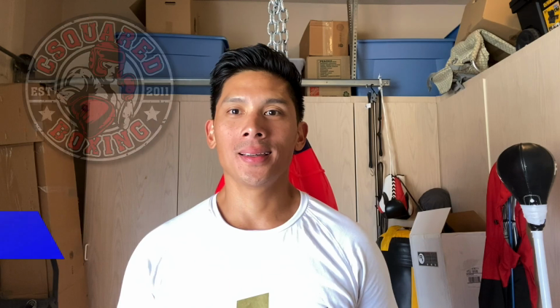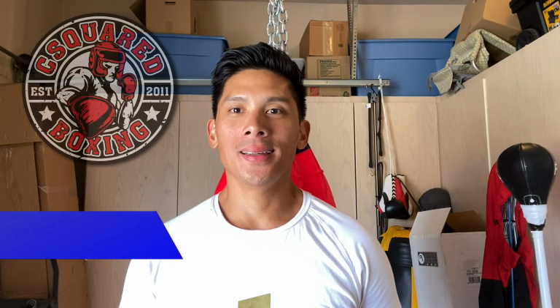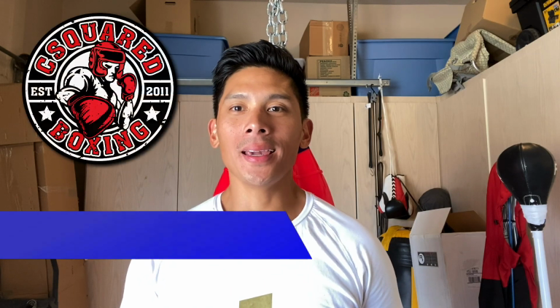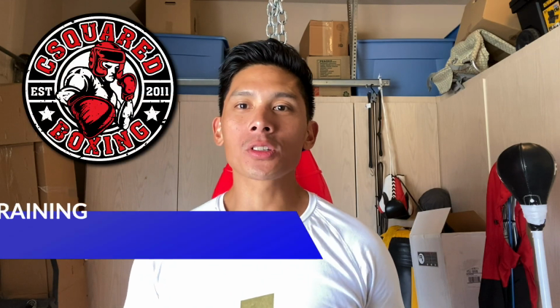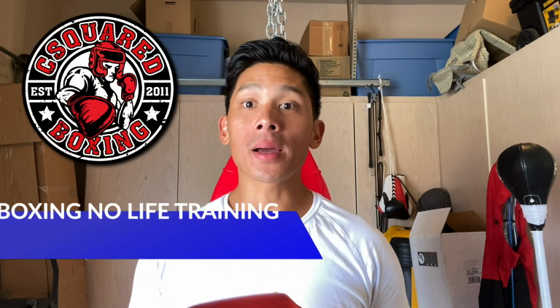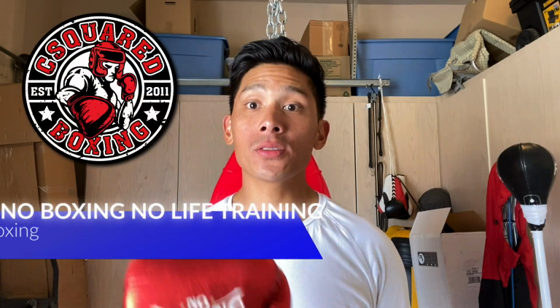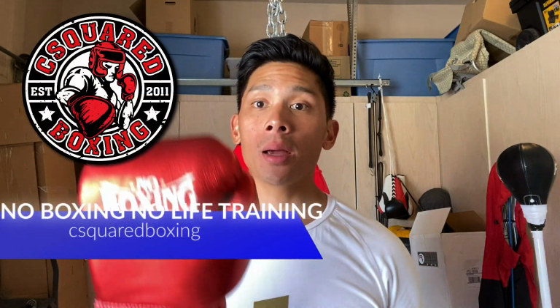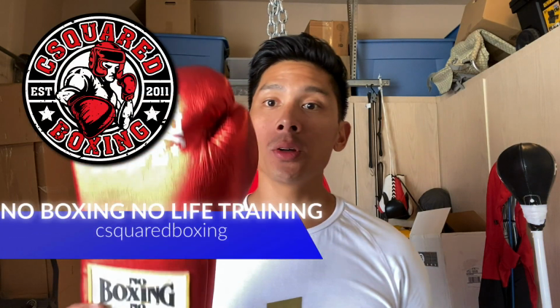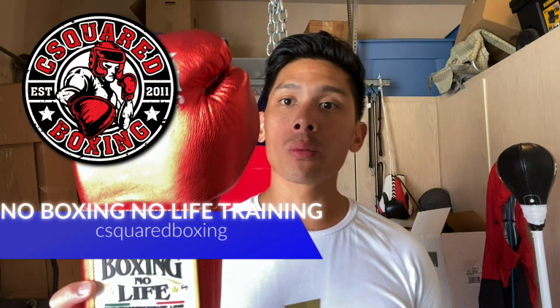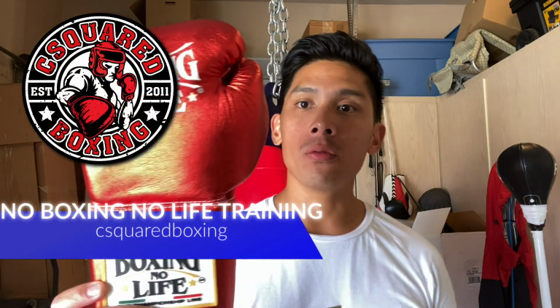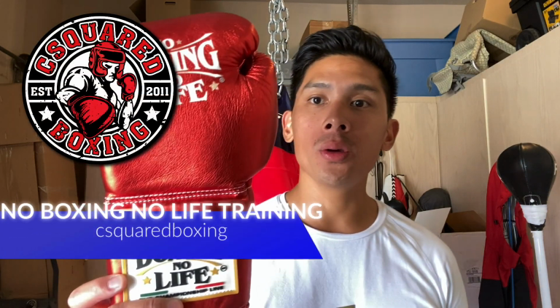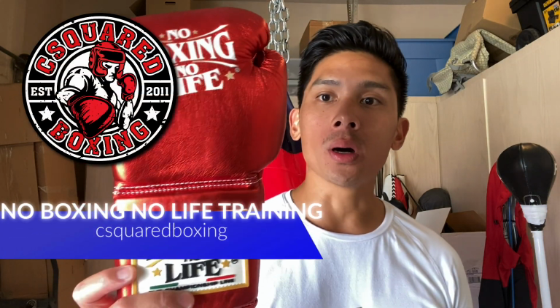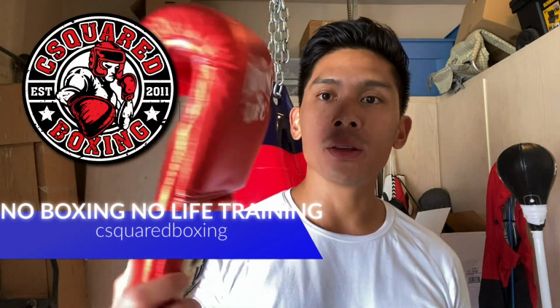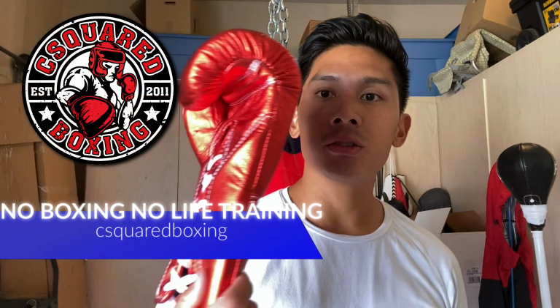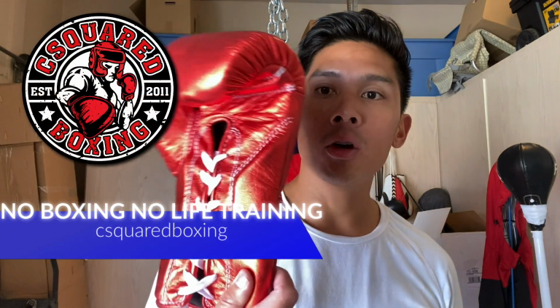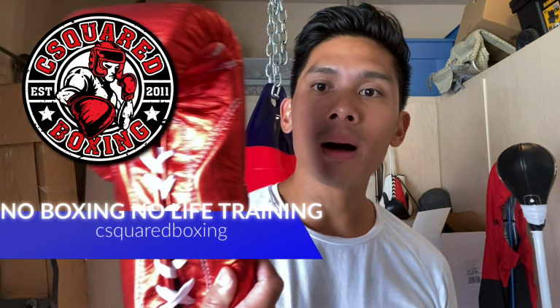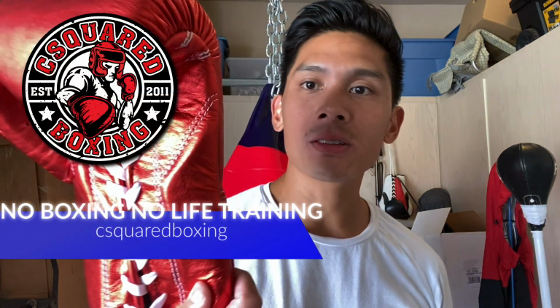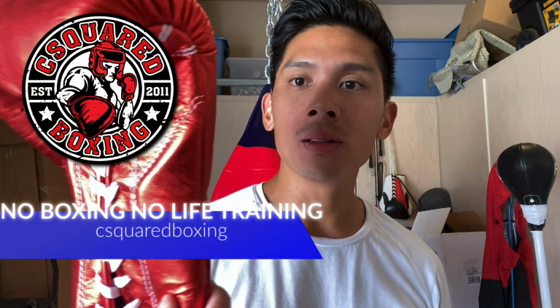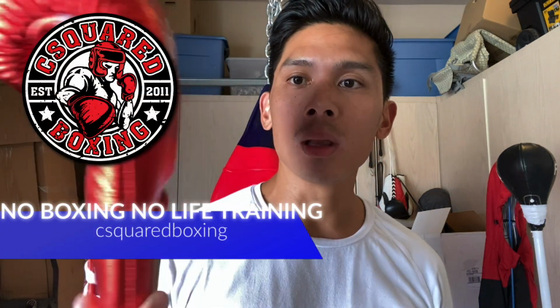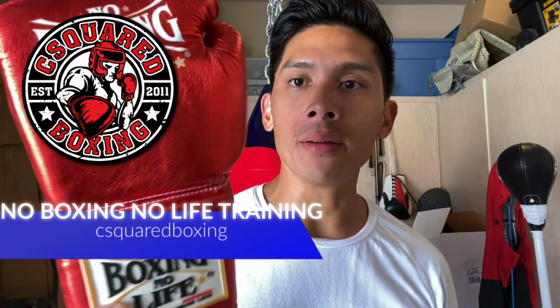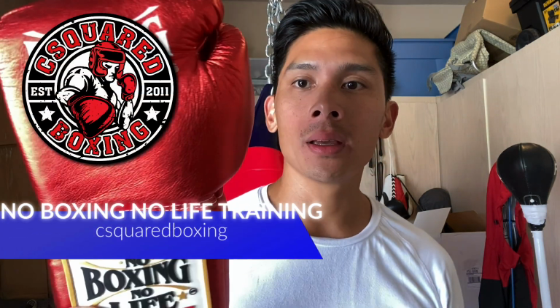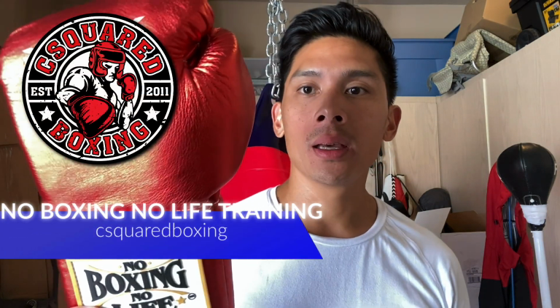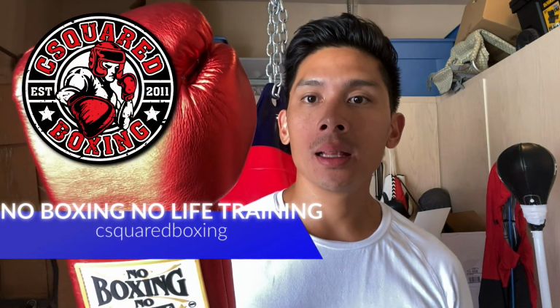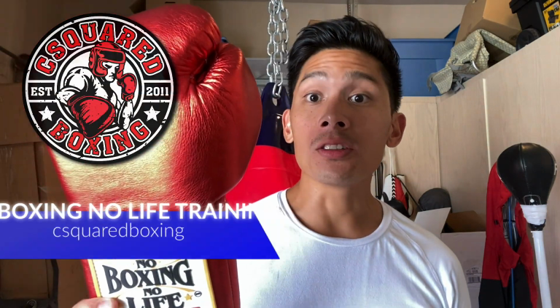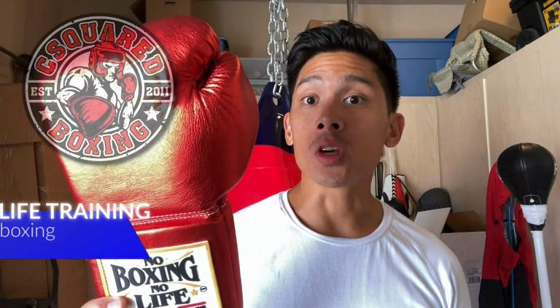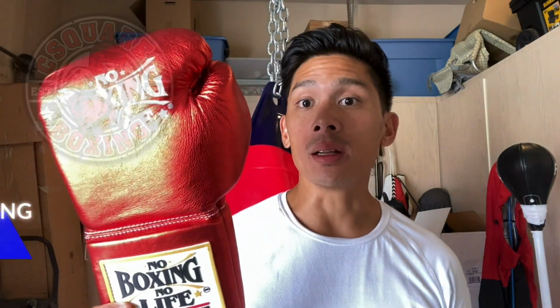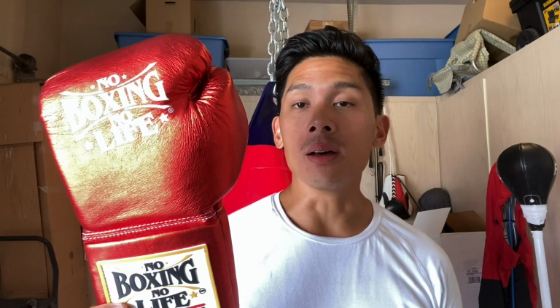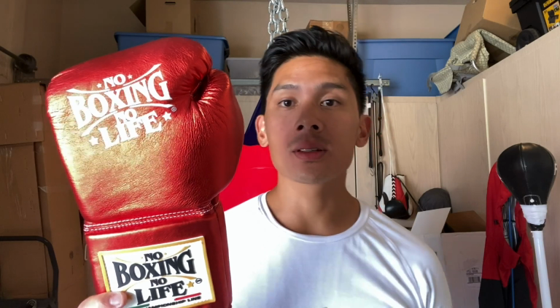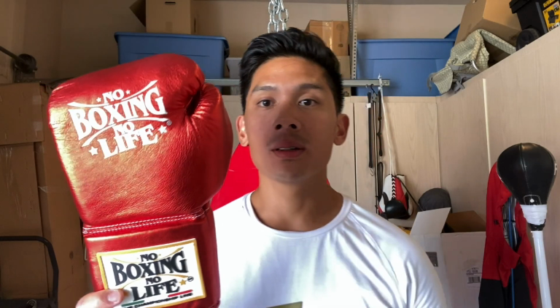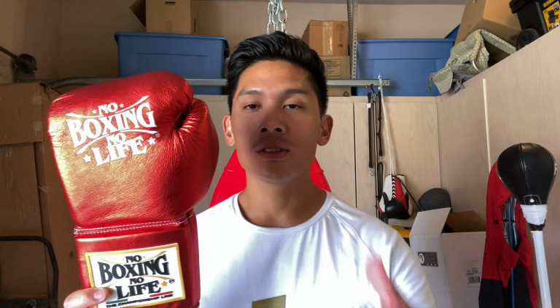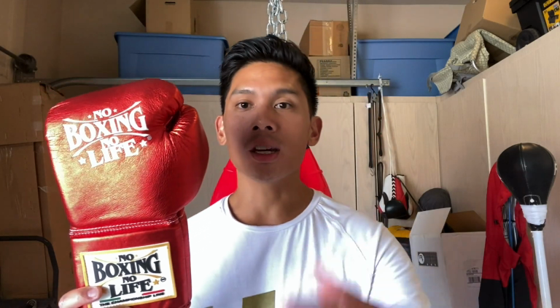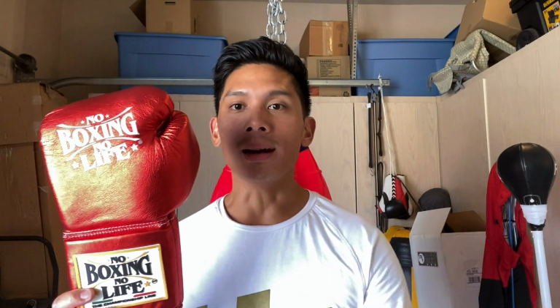Hey, what's up guys? Today I'm doing a review on these No Boxing, No Life Lace Up Training Gloves. So check it out.